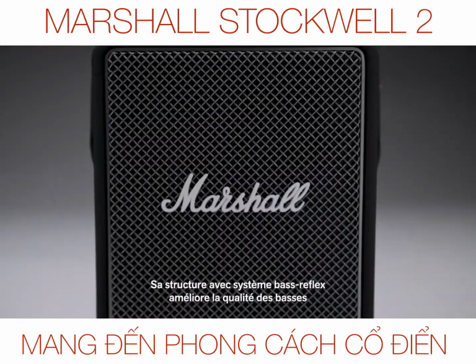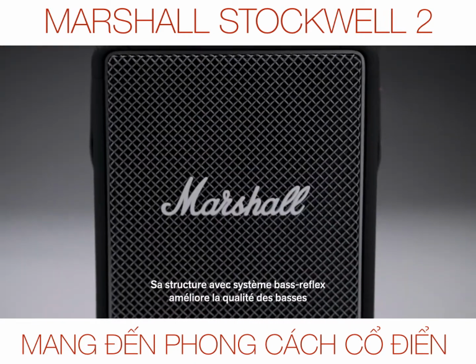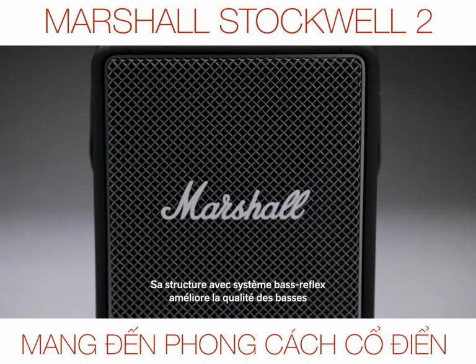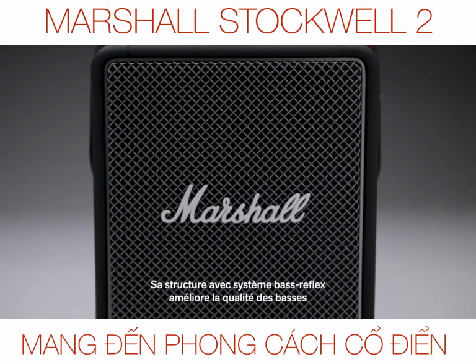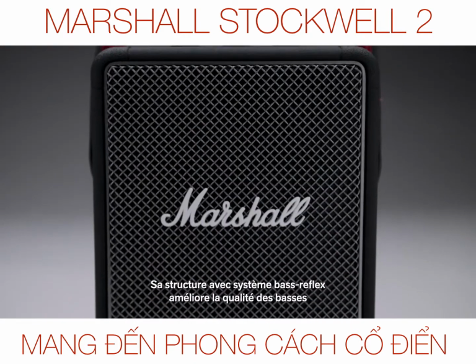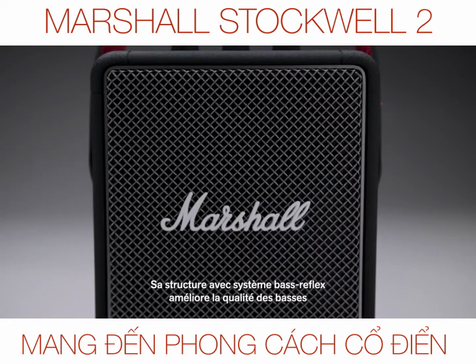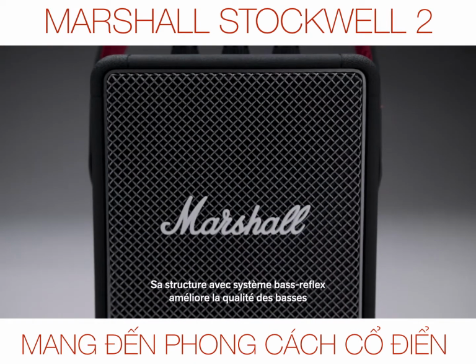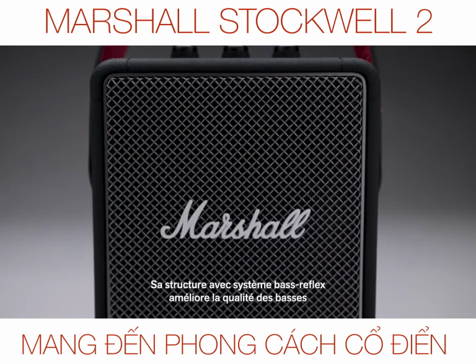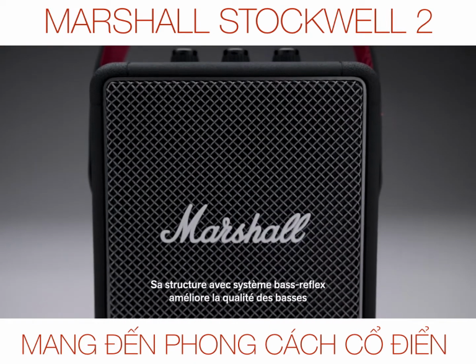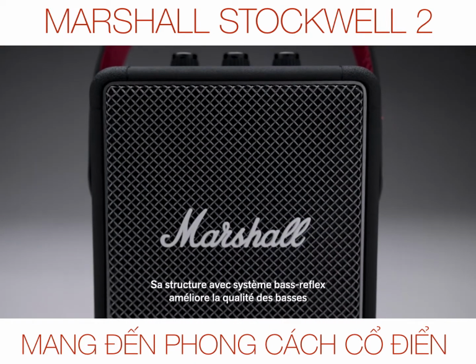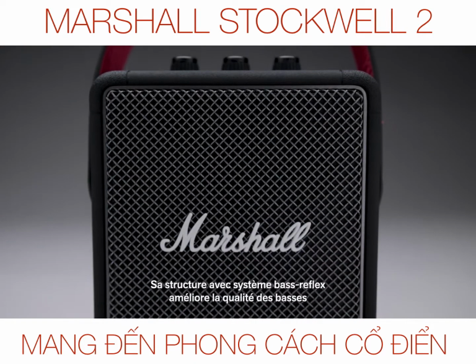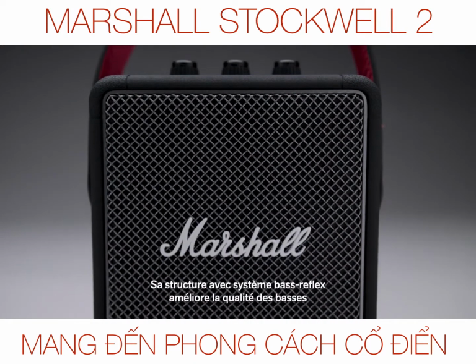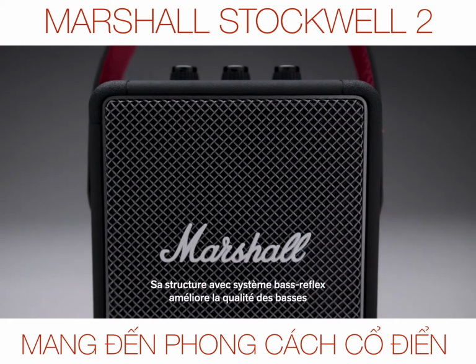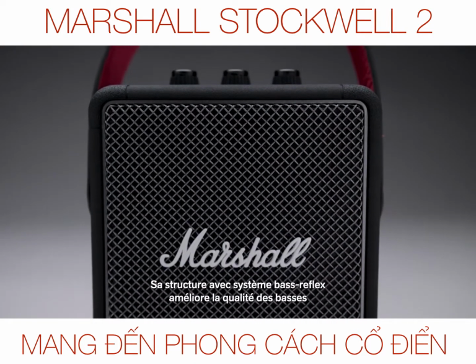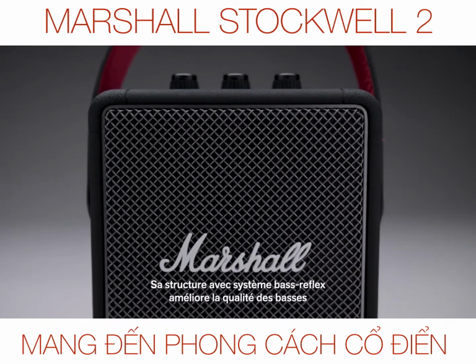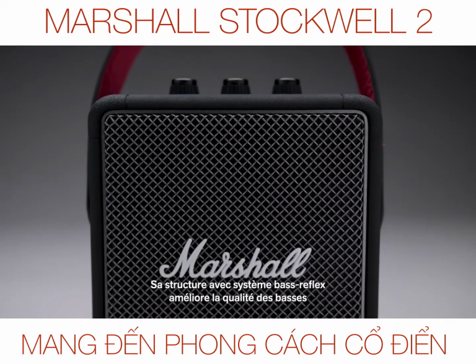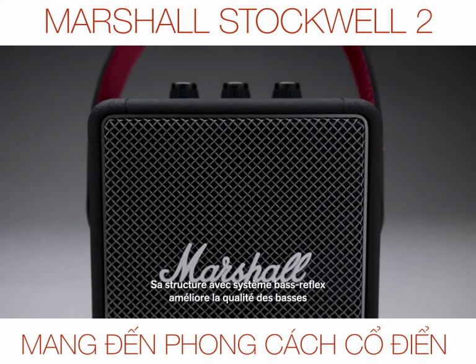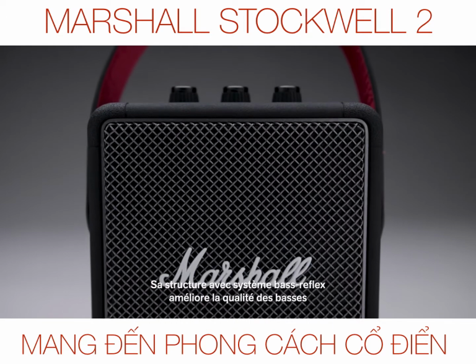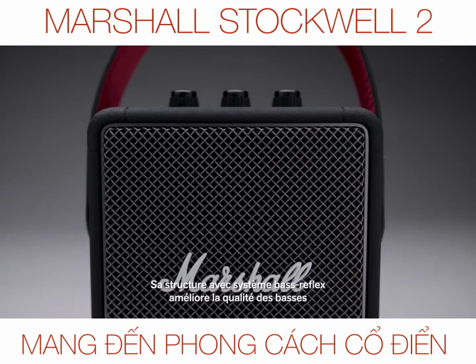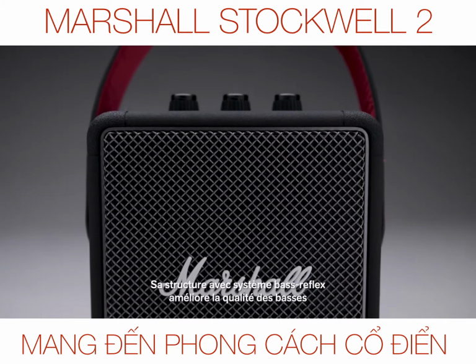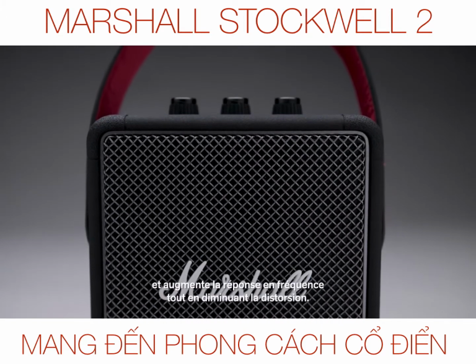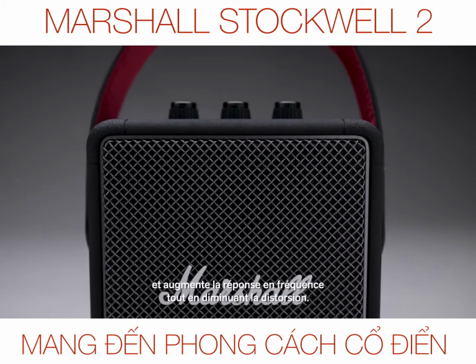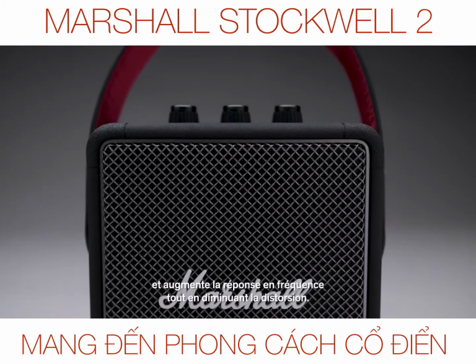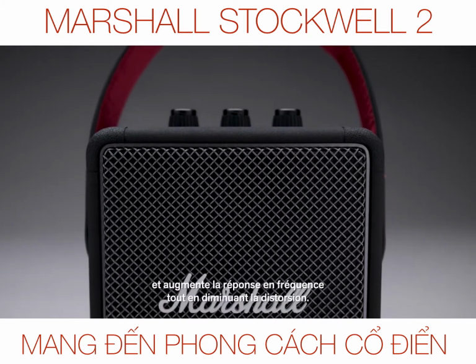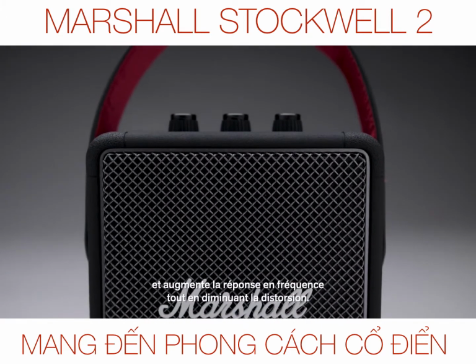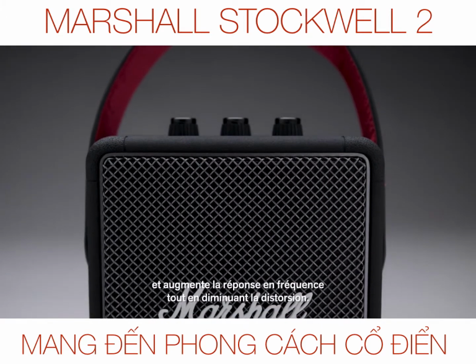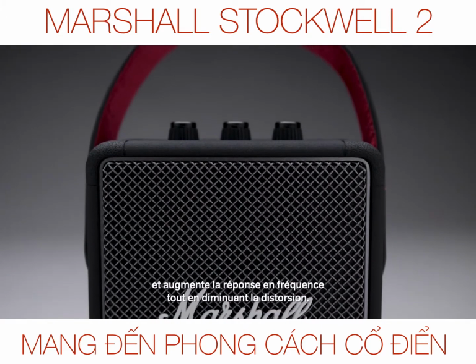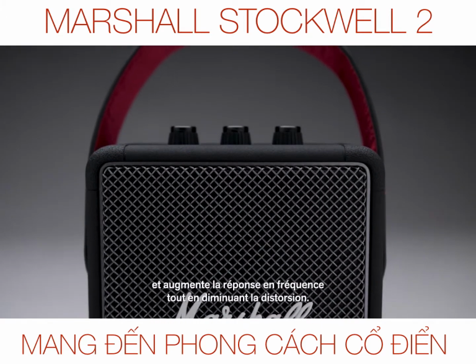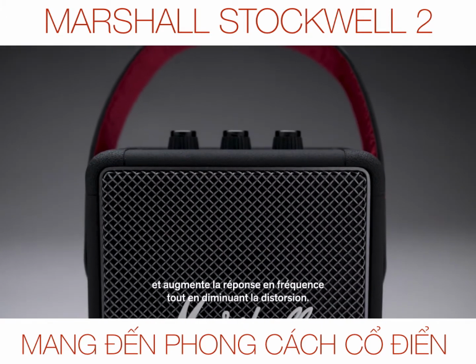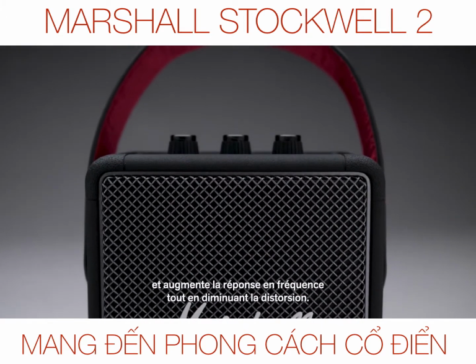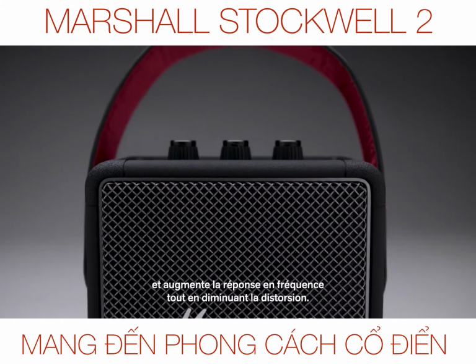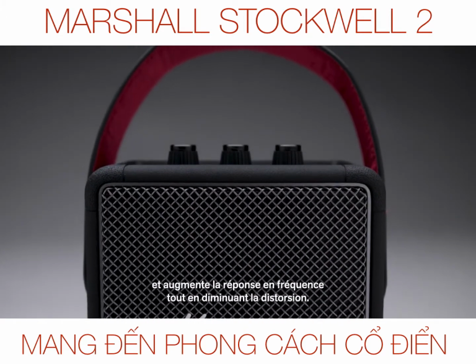The cabinet is constructed with a bass reflex system that improves bass efficiency and extends the frequency response while lowering distortion.